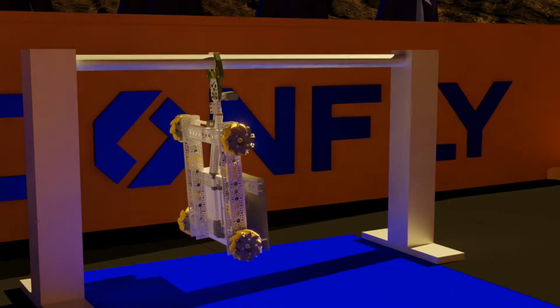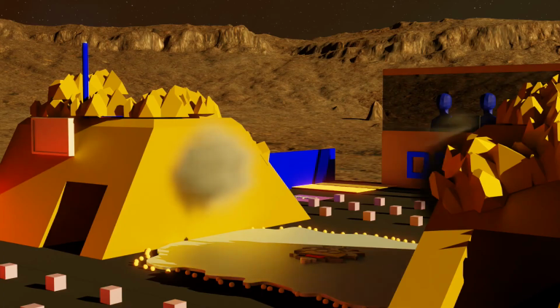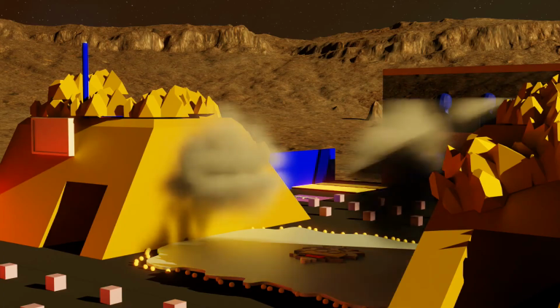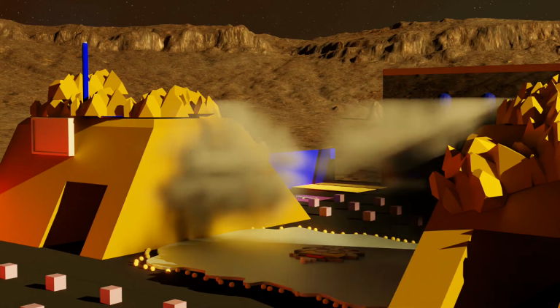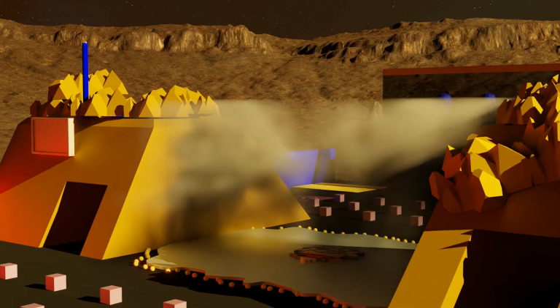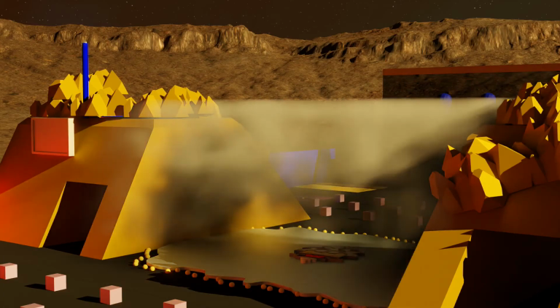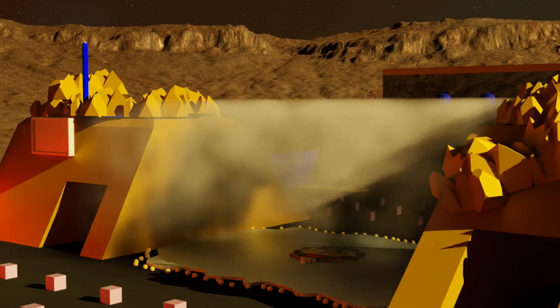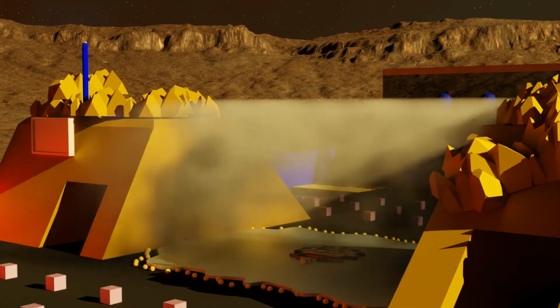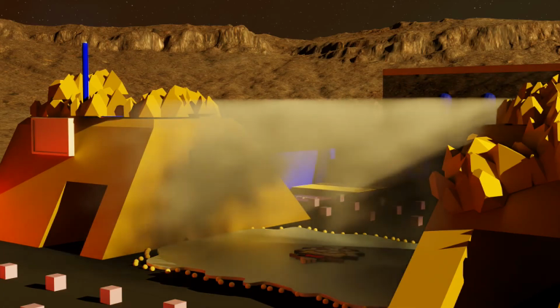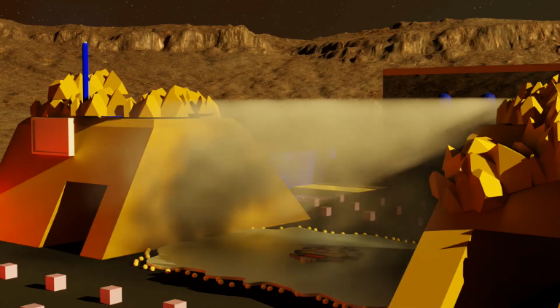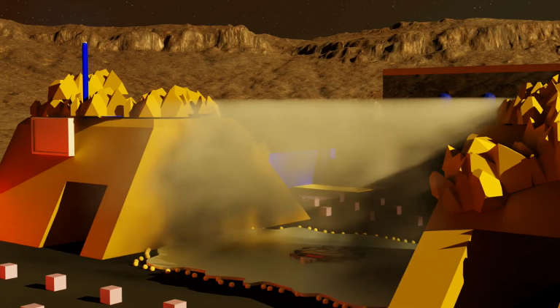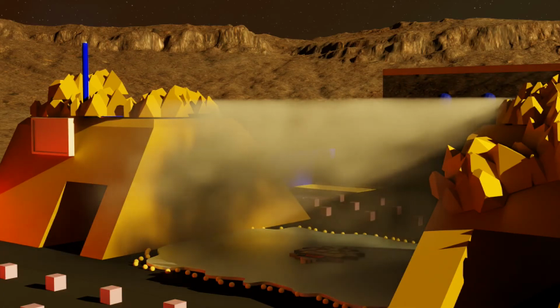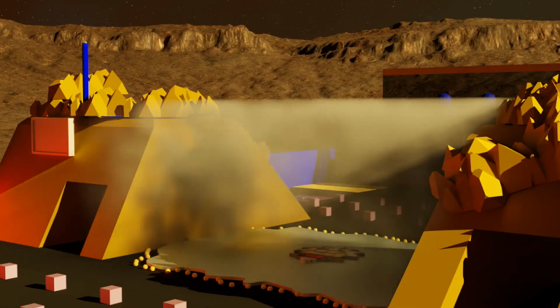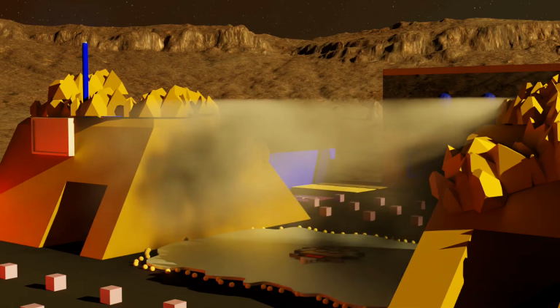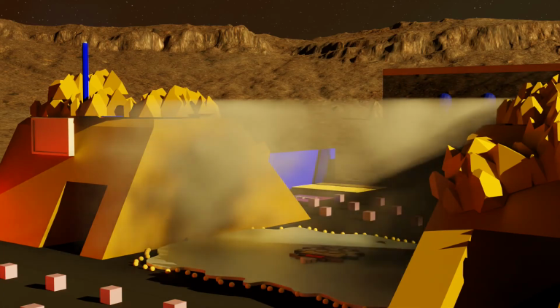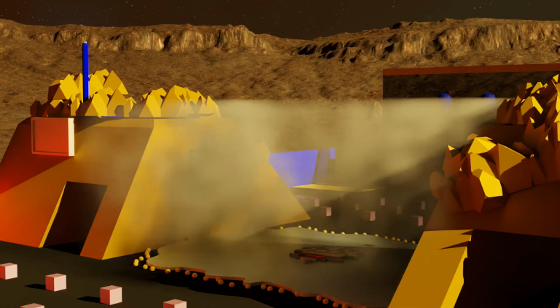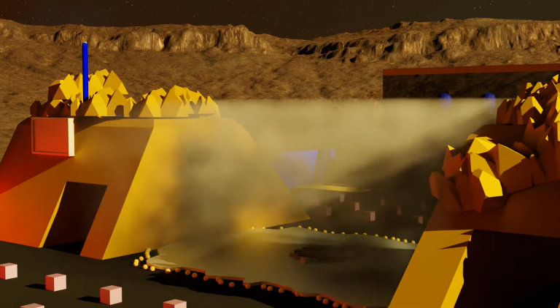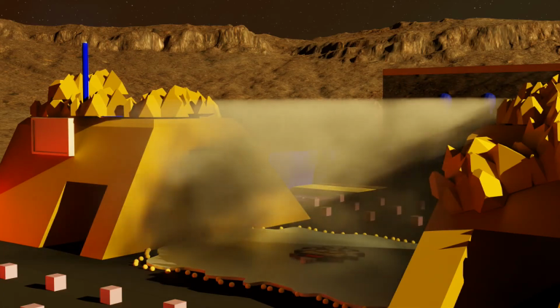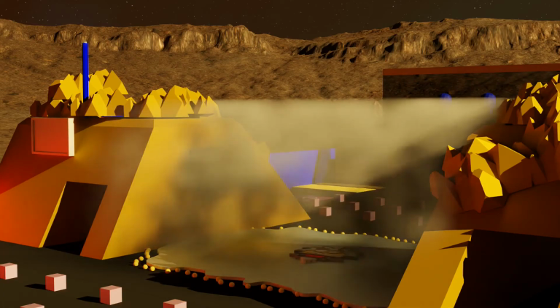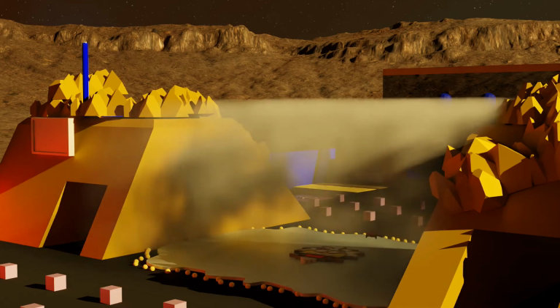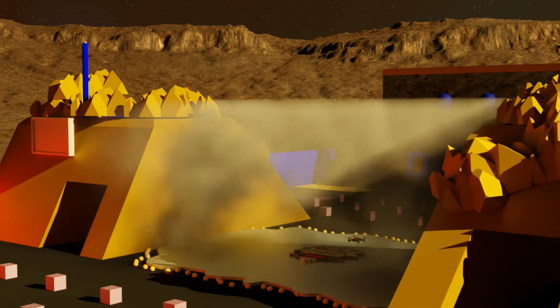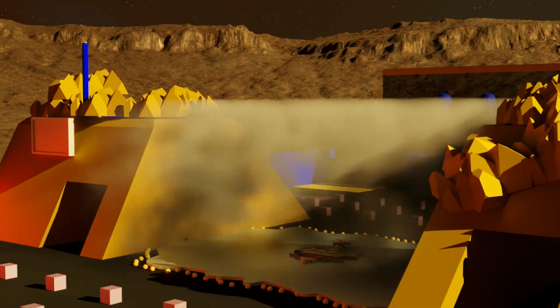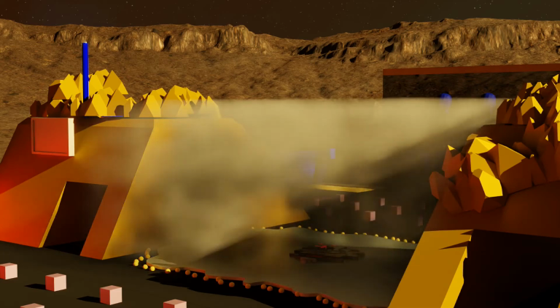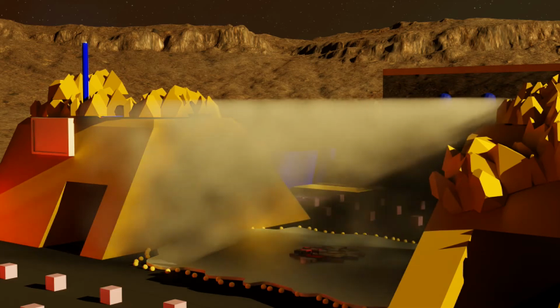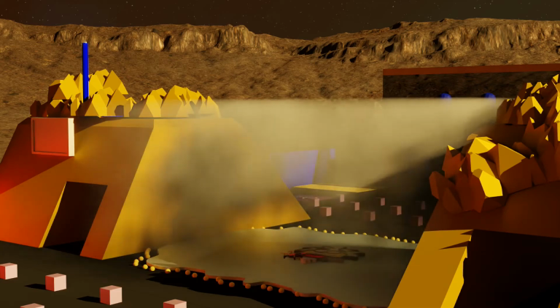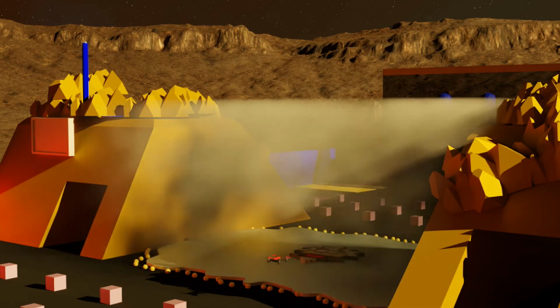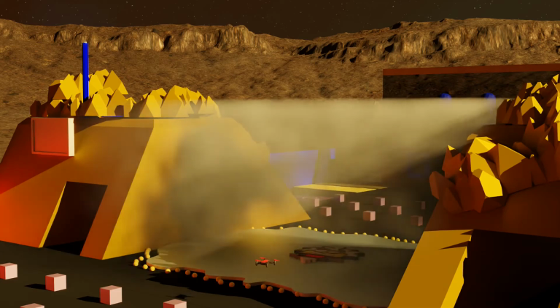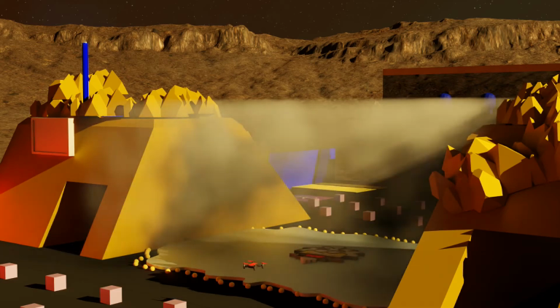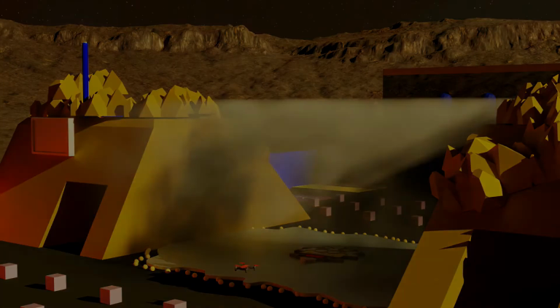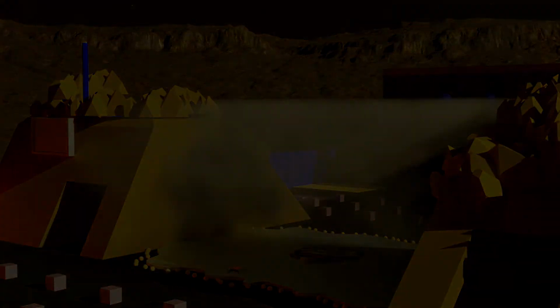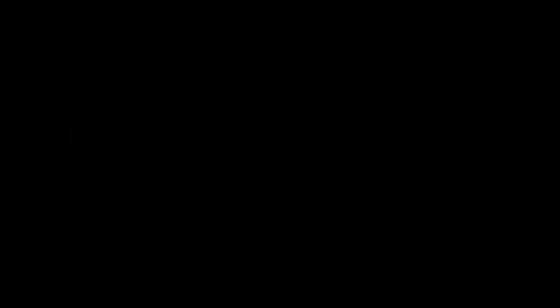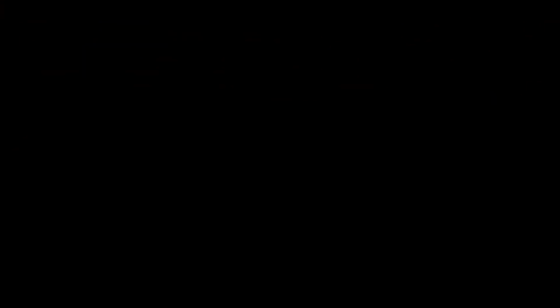But watch out — Titan's dangerous weather has no plans on letting you succeed. Fog and strong winds can strike at any time.